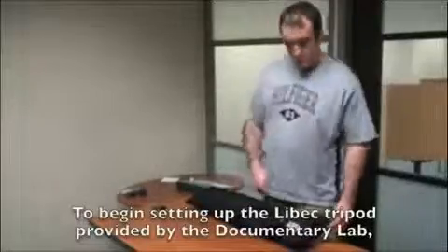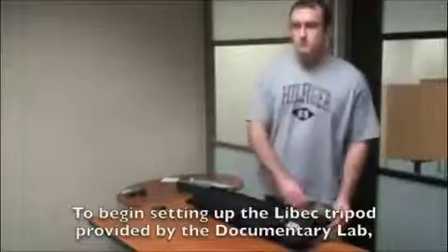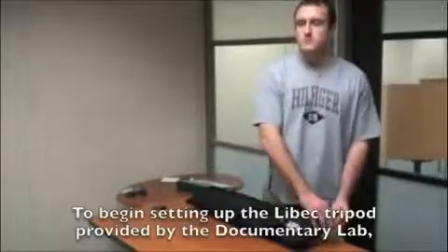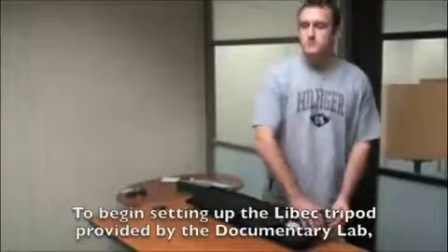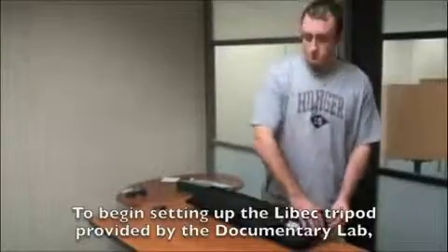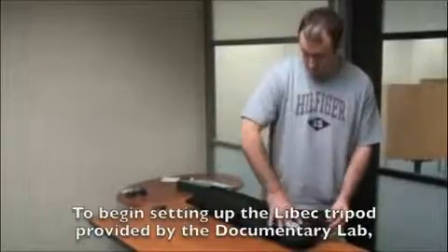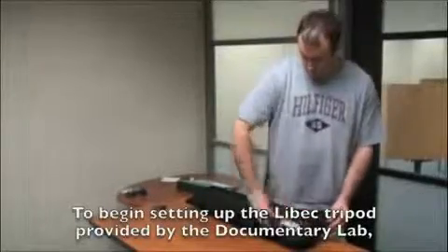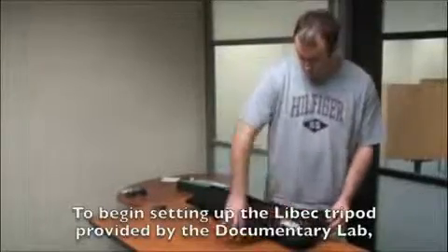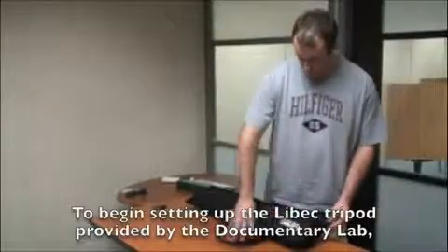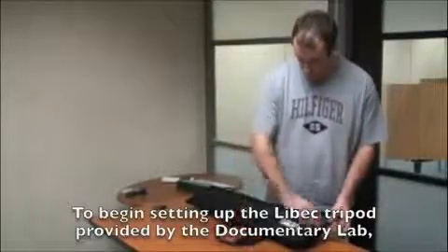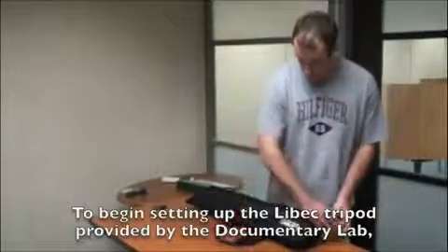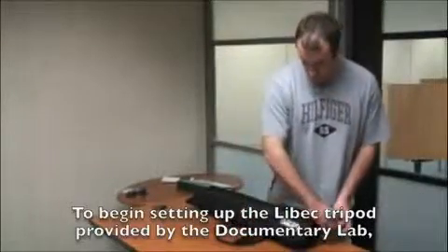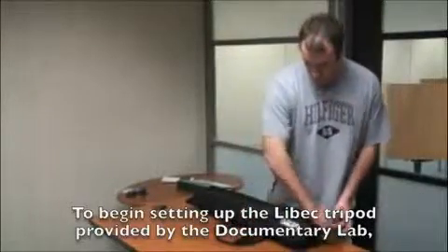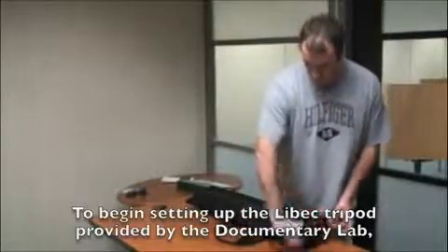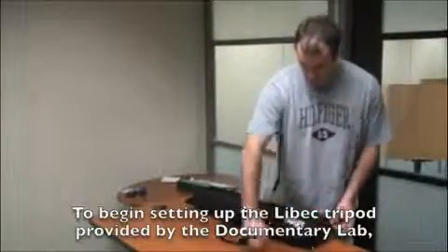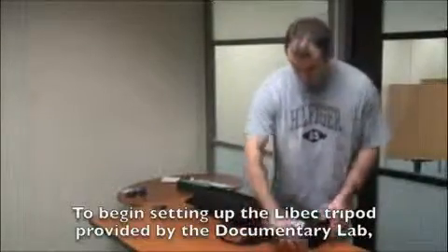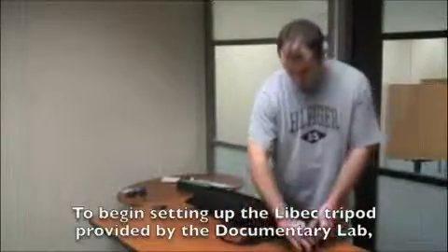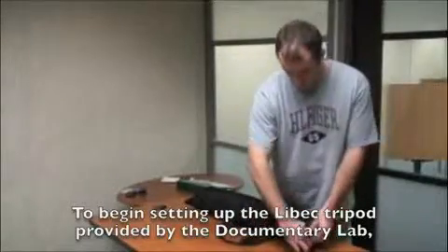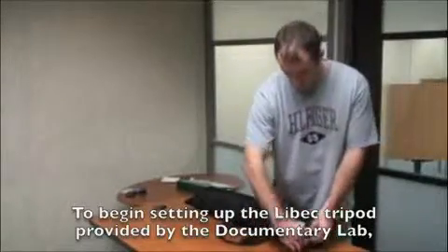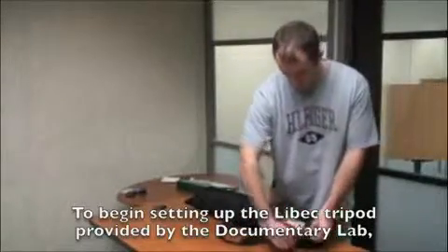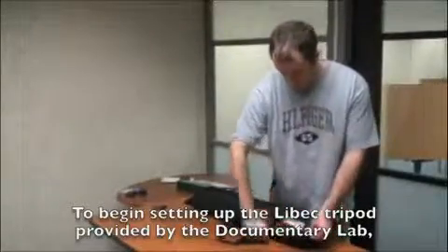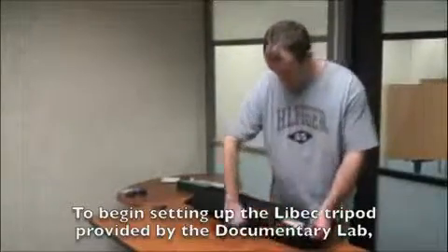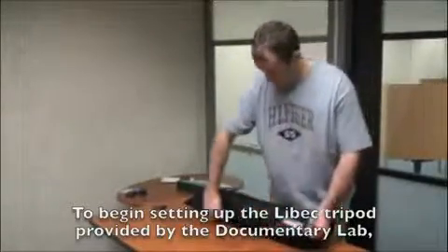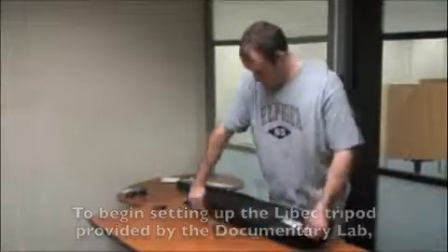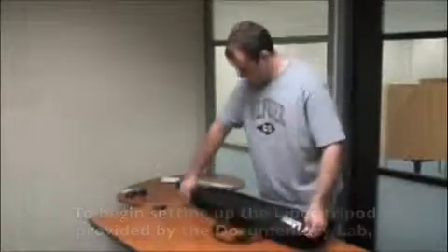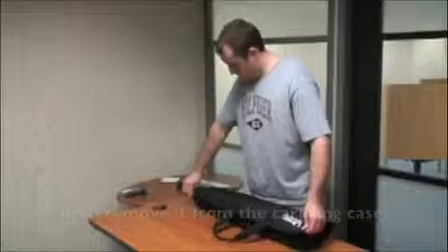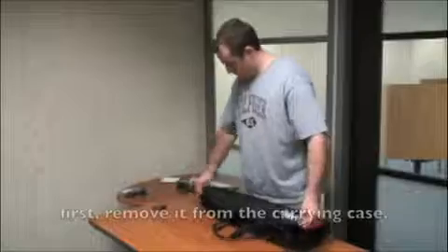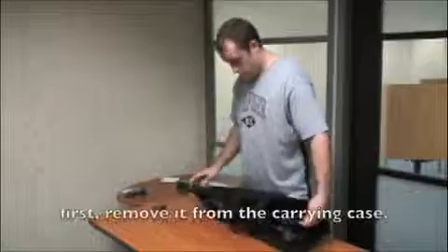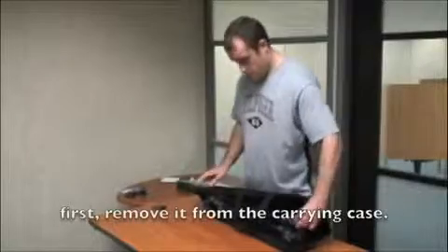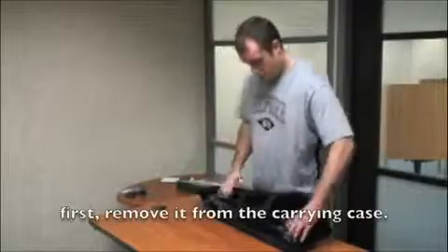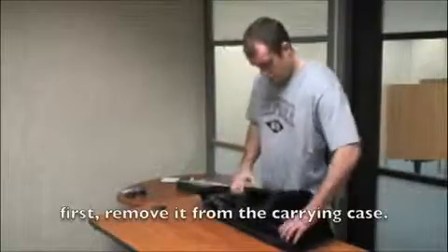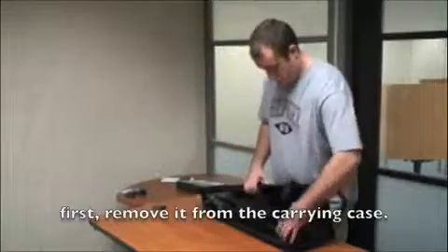To begin setting up the Leibach tripod provided by the Documentary Lab, first remove it from the carrying case.